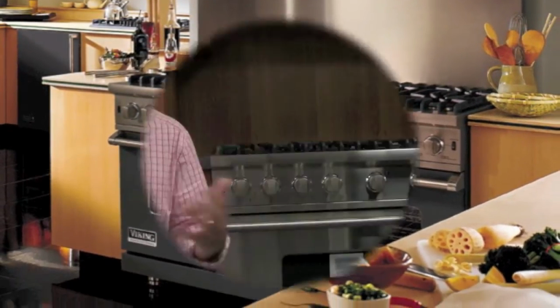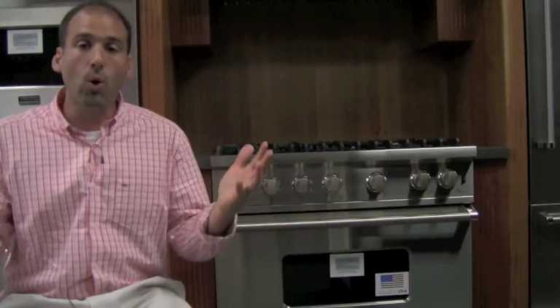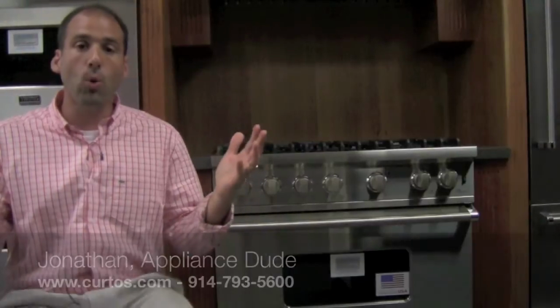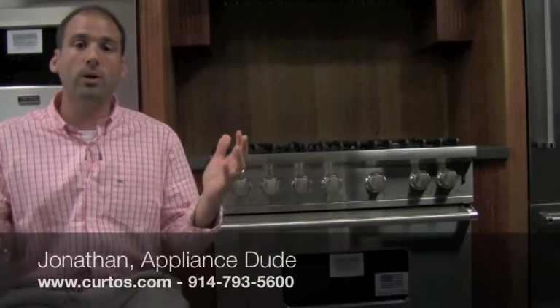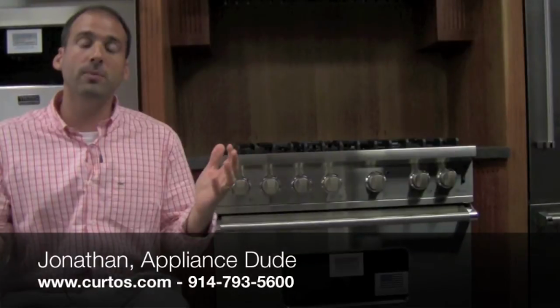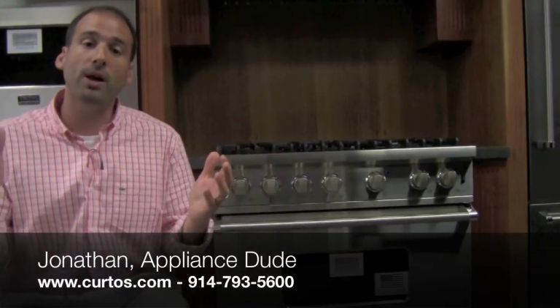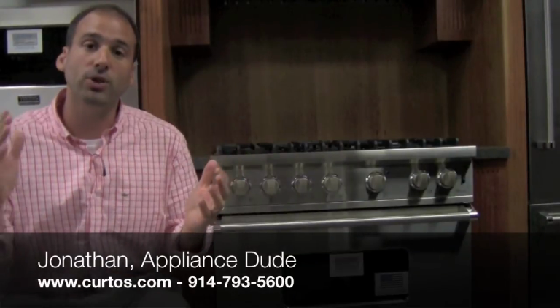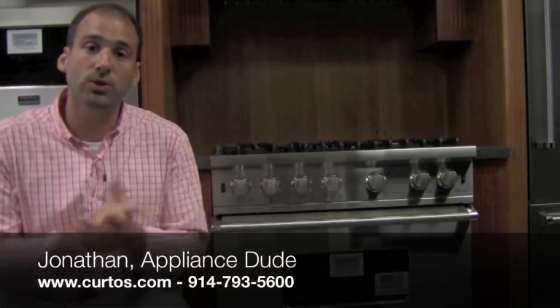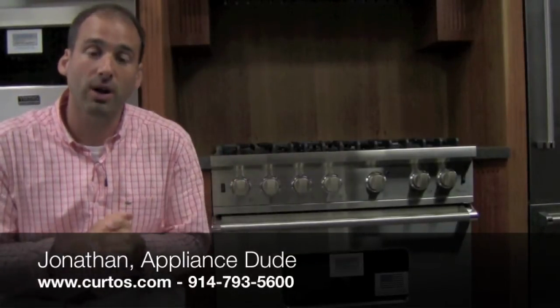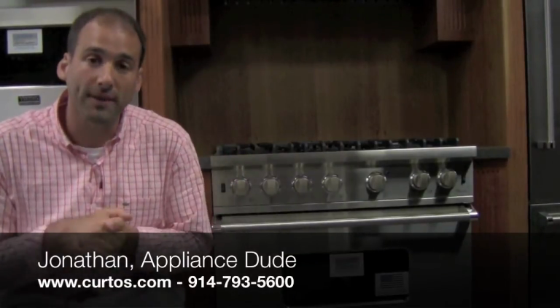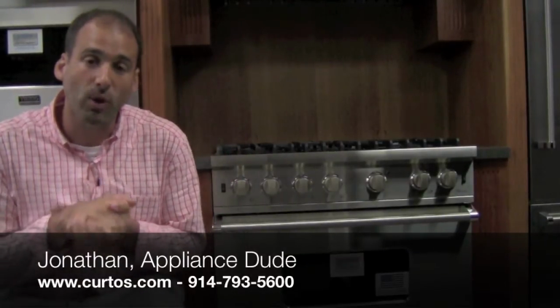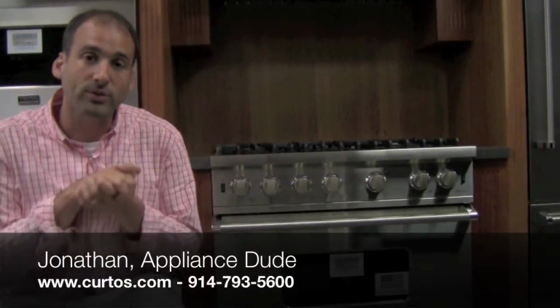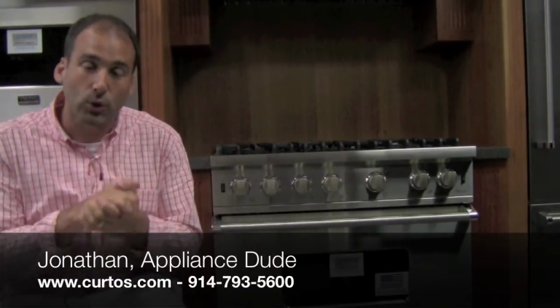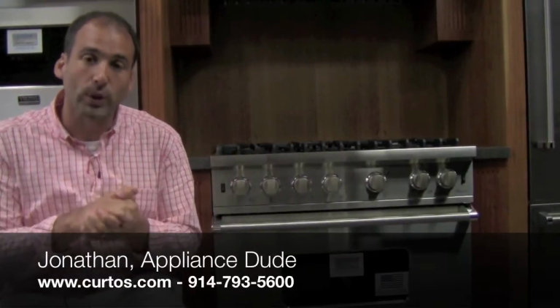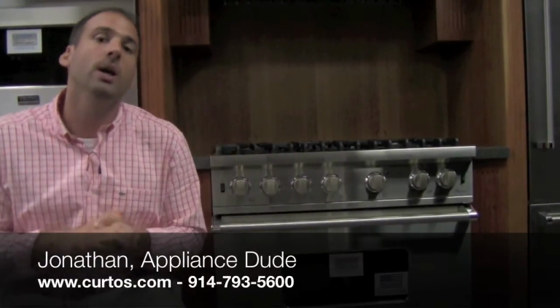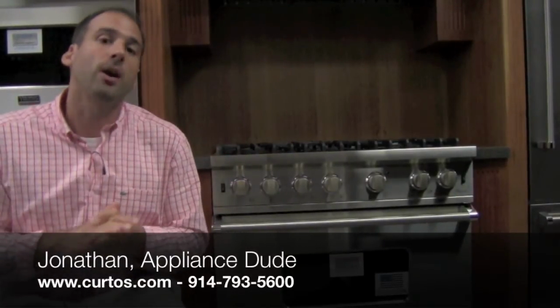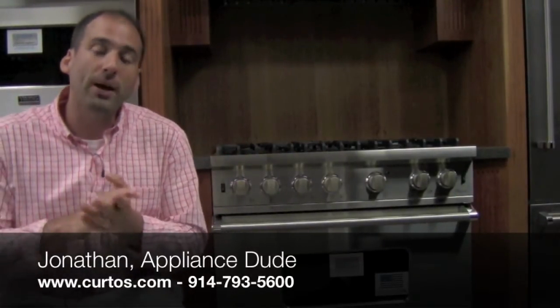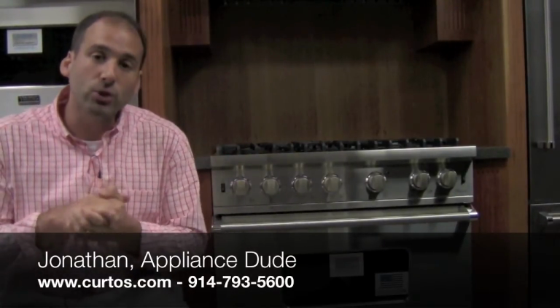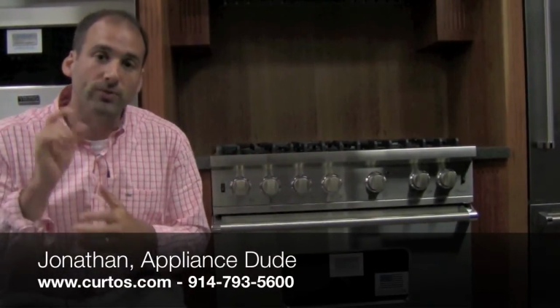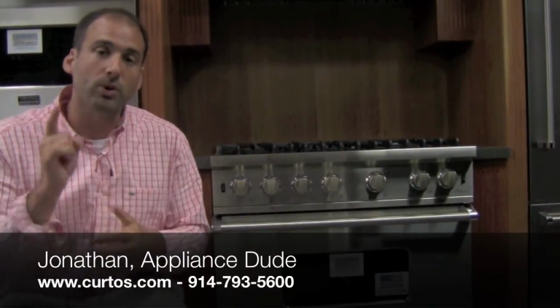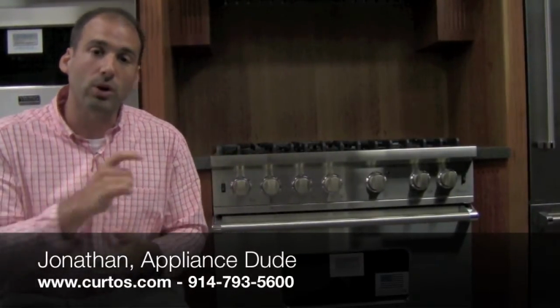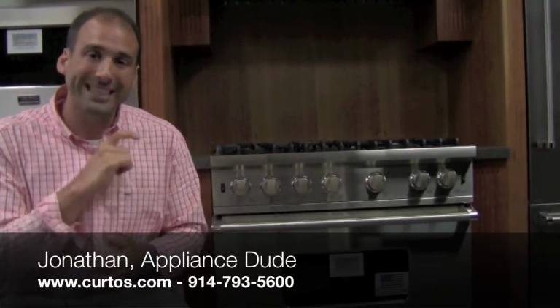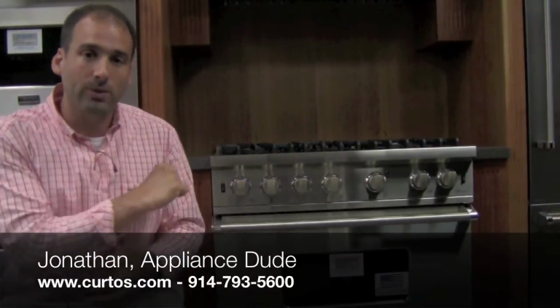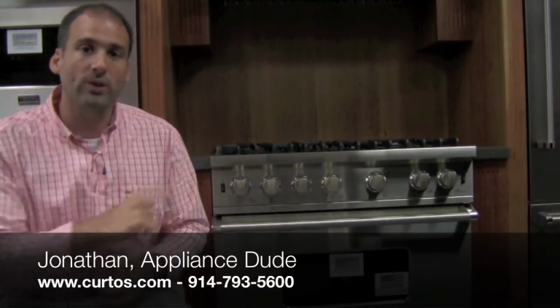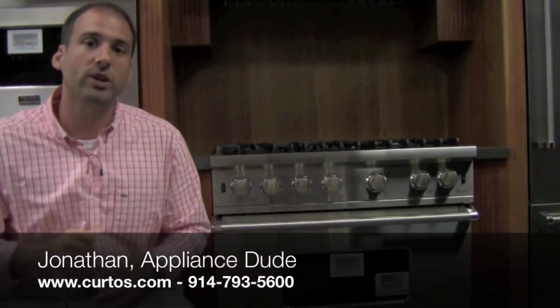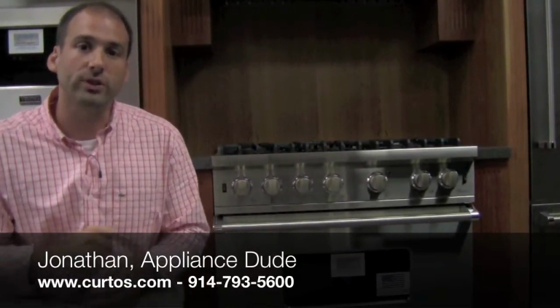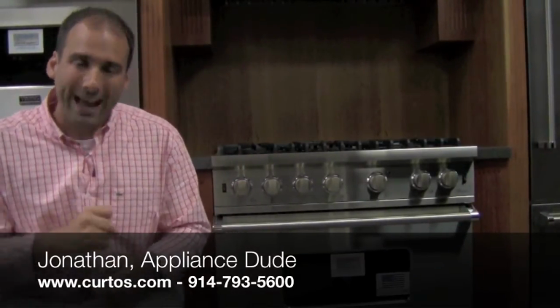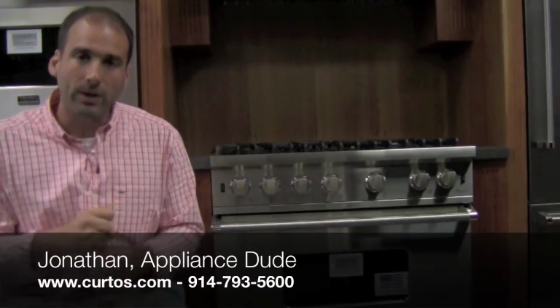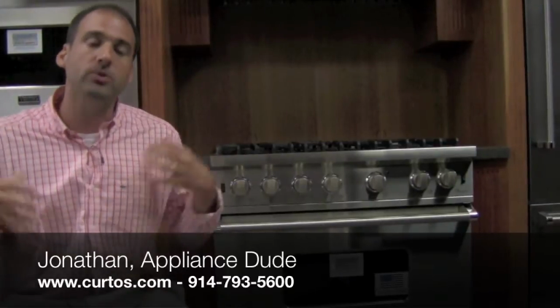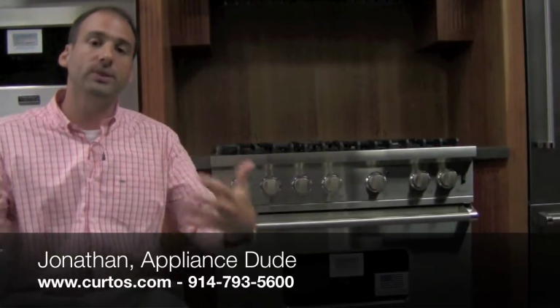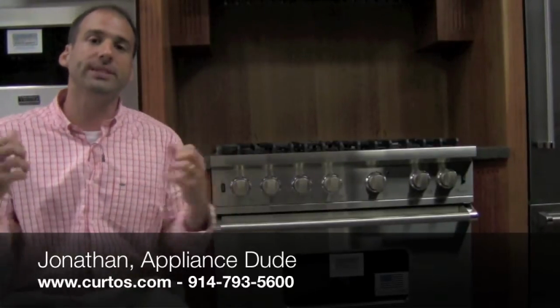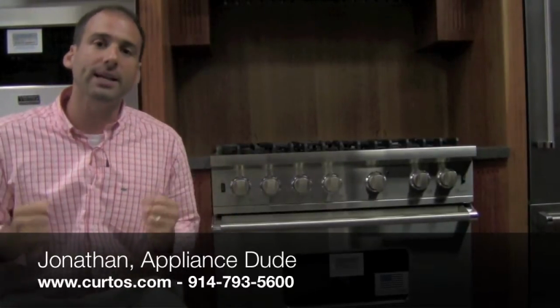Yo, welcome to The Appliance Show. It's John from The Appliance Dude, coming at you from Kurtos in West Chester County.